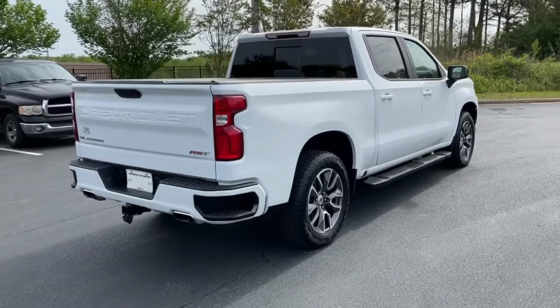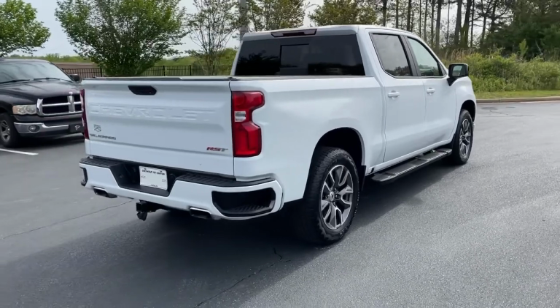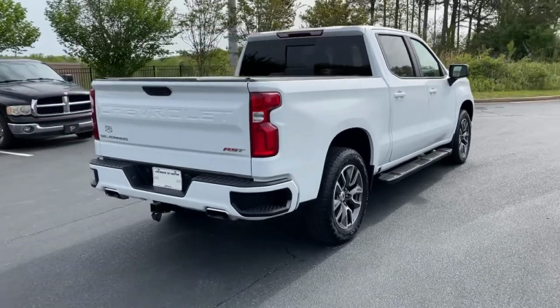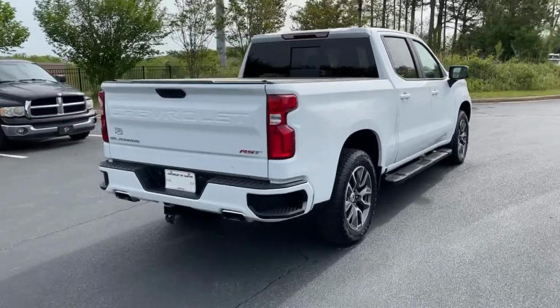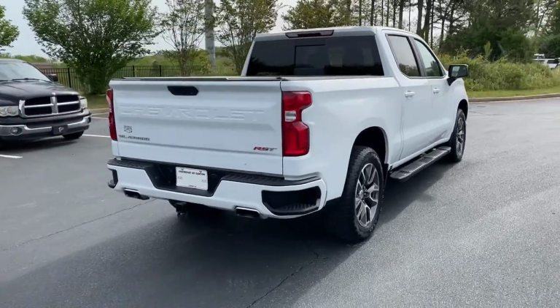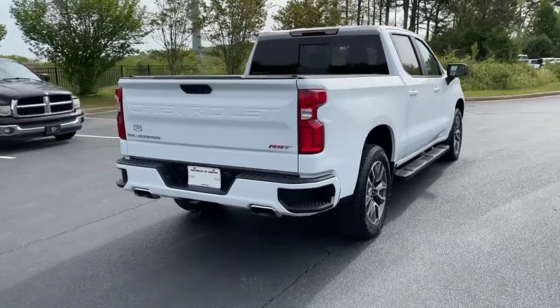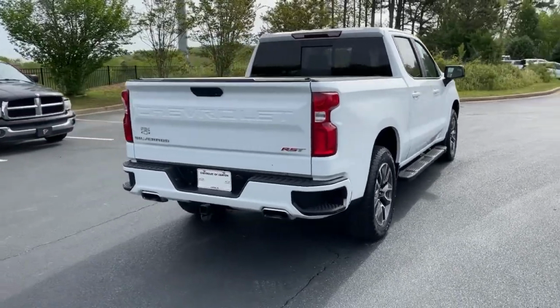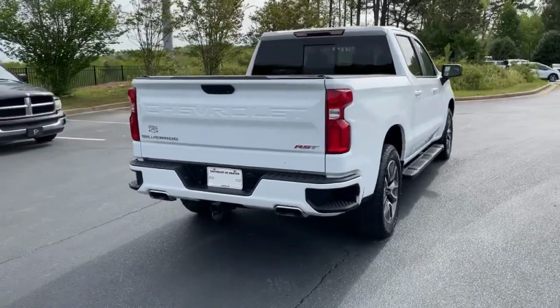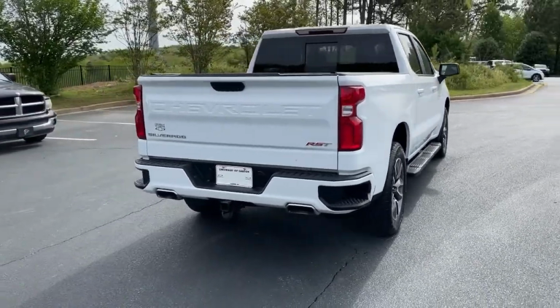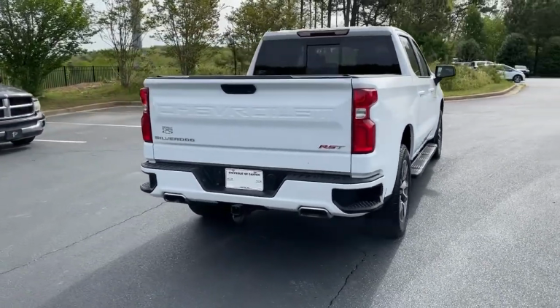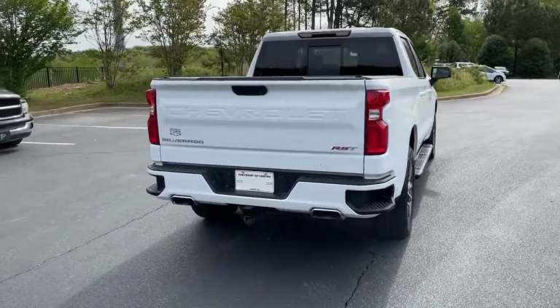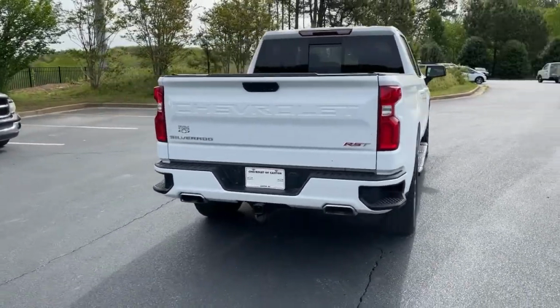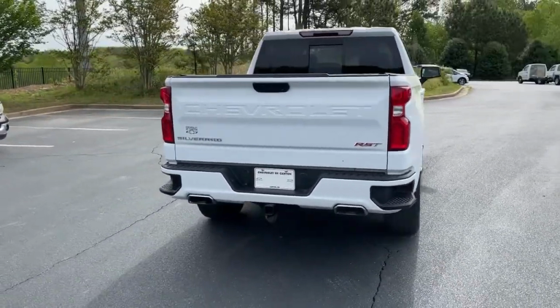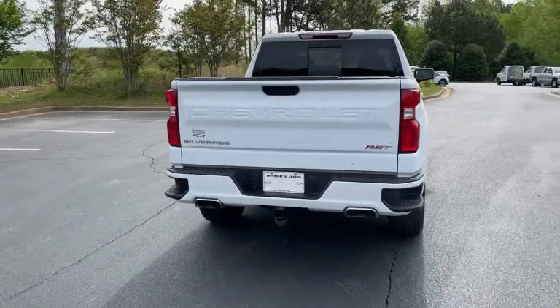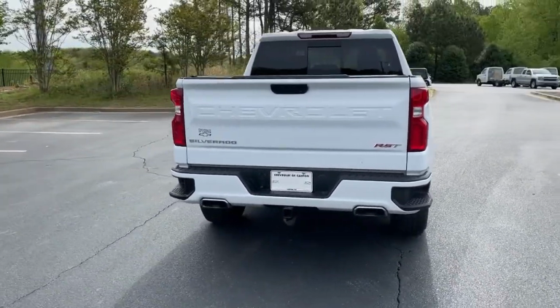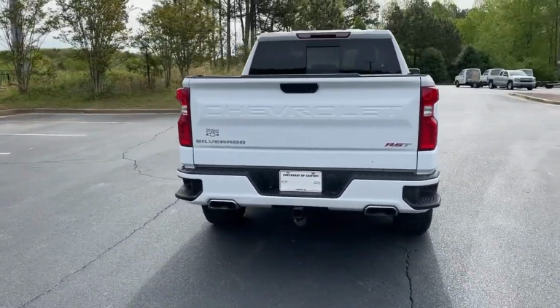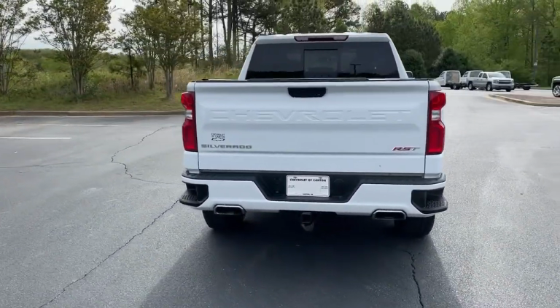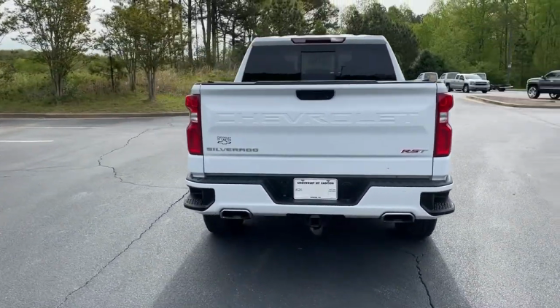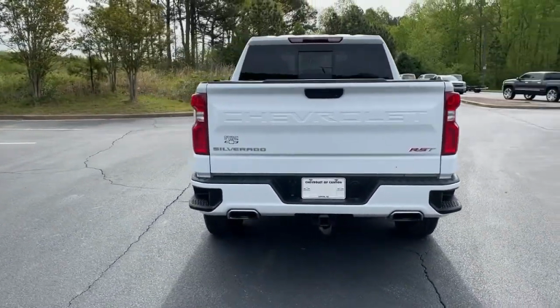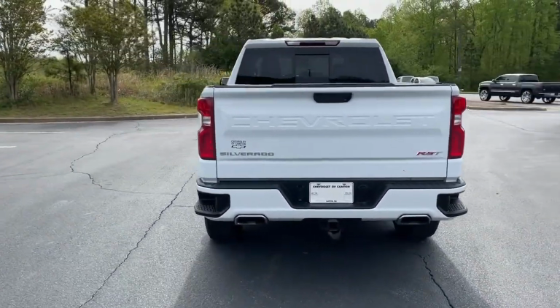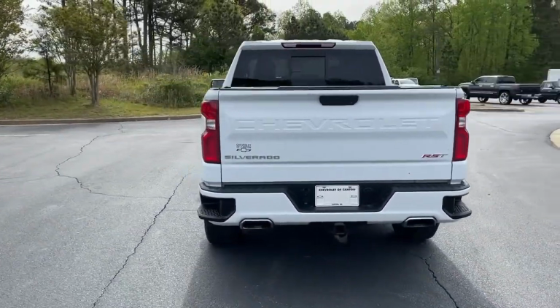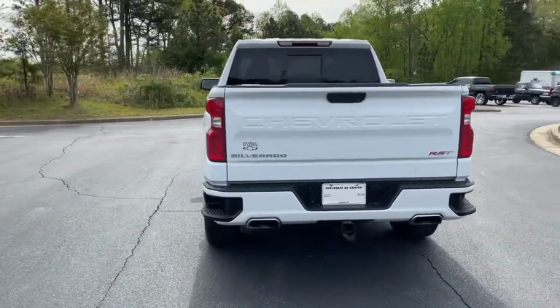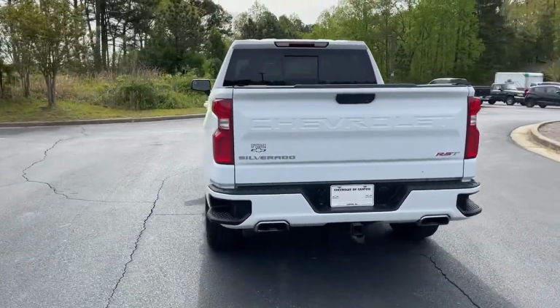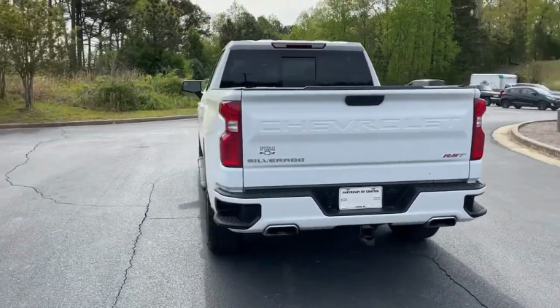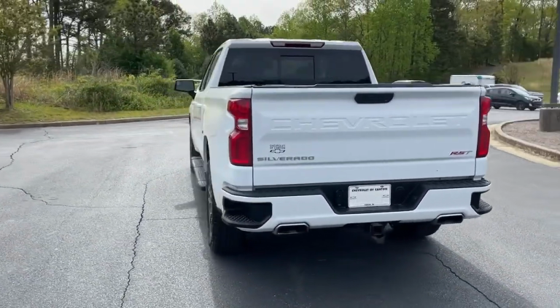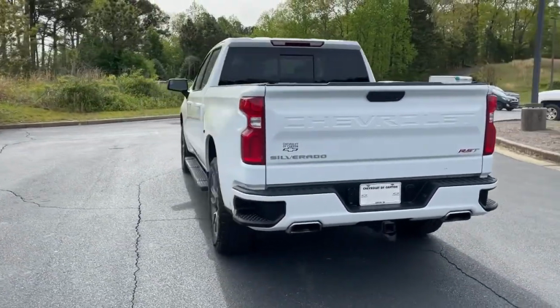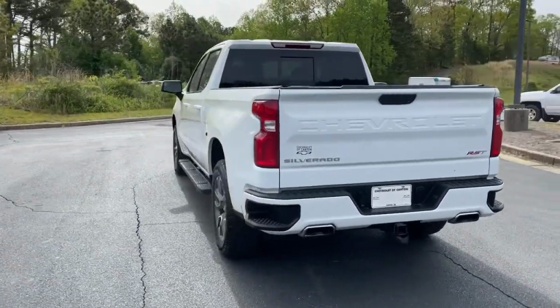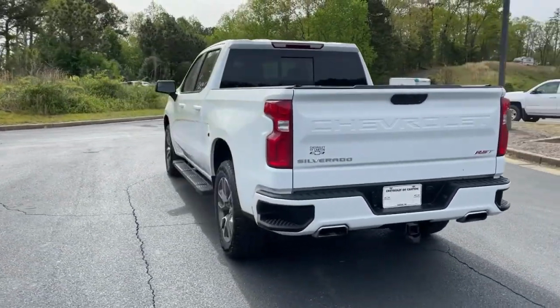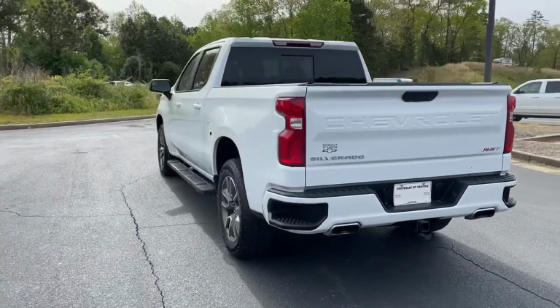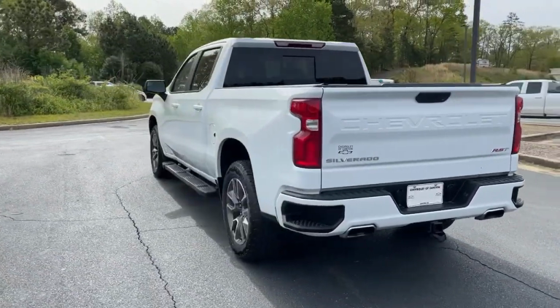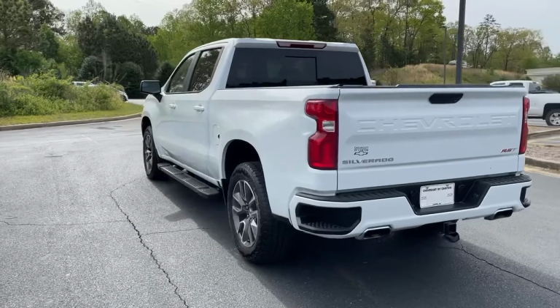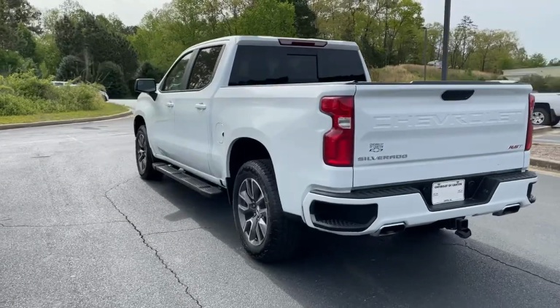Its smooth, agile ride keeps you comfortable, while its rugged strength gets the job done.